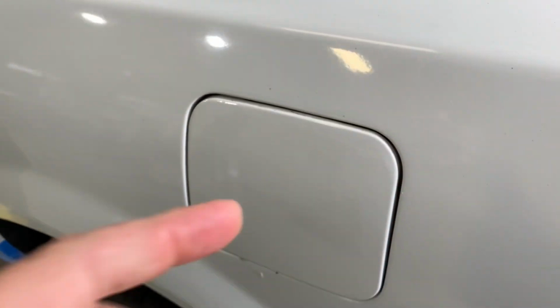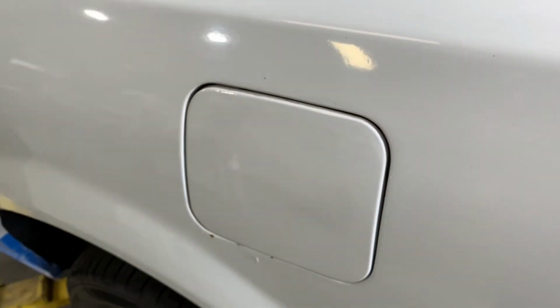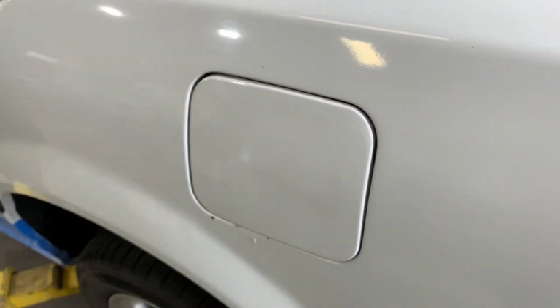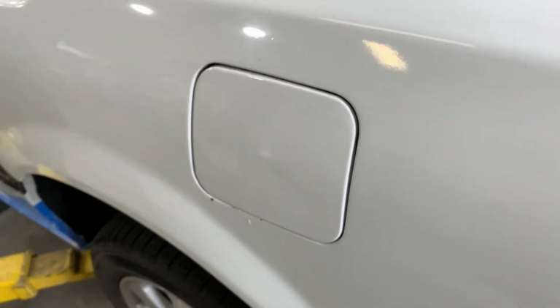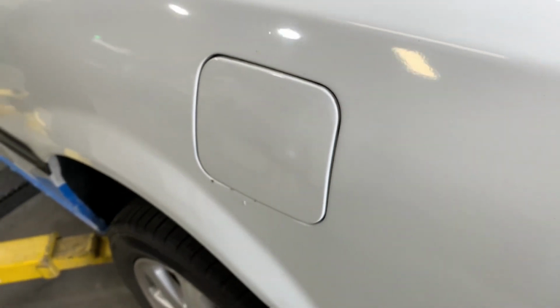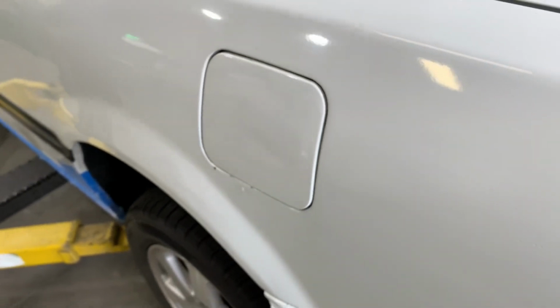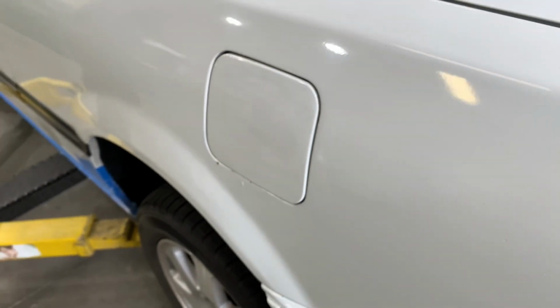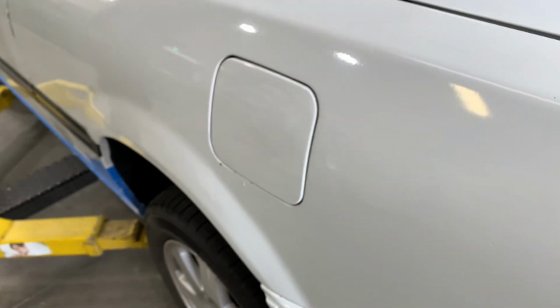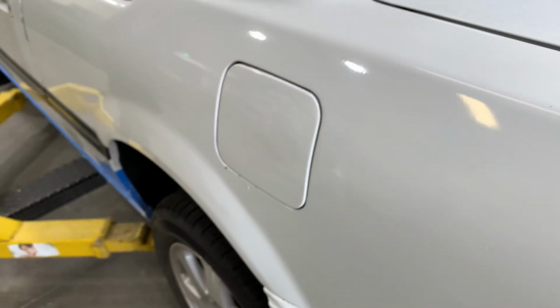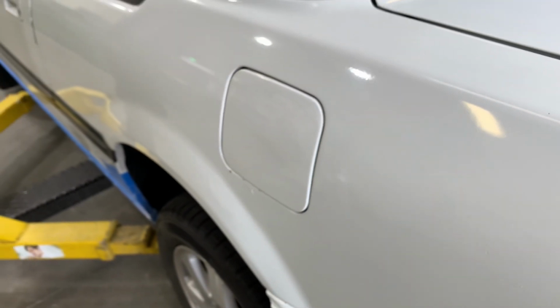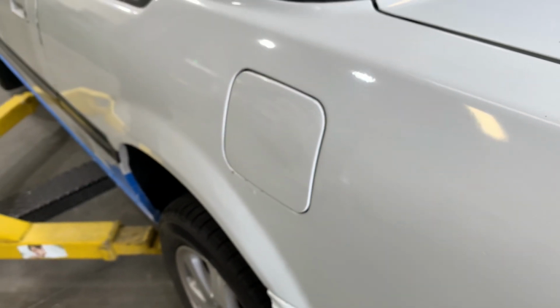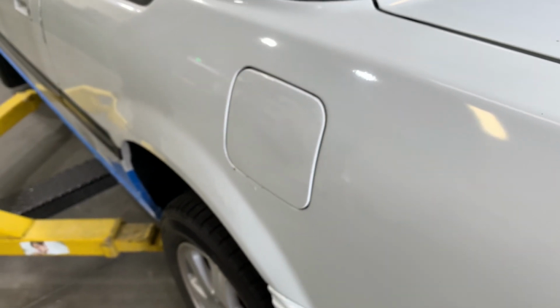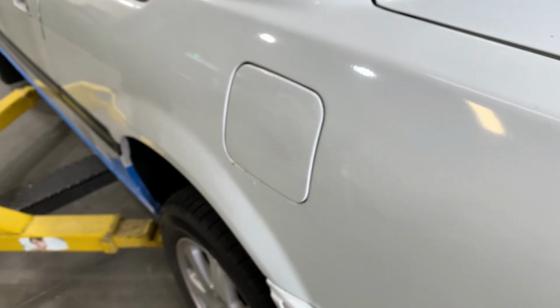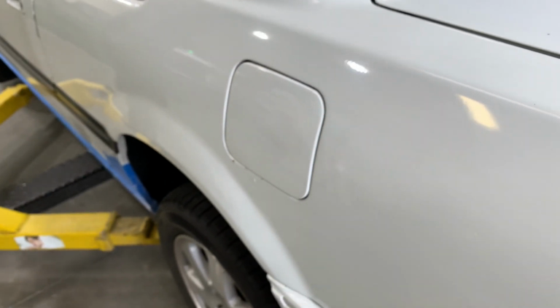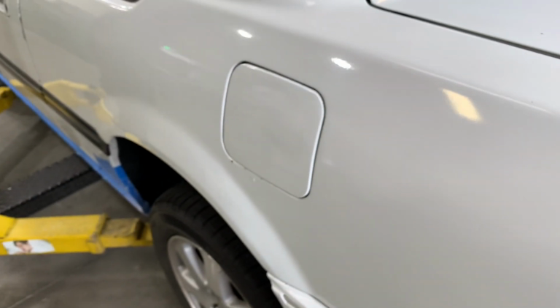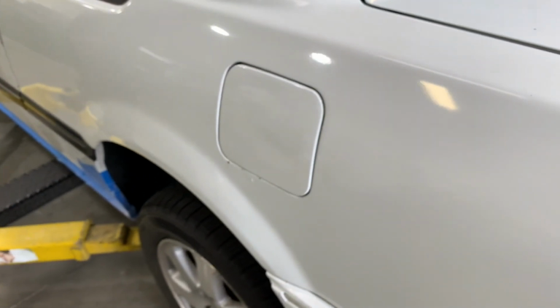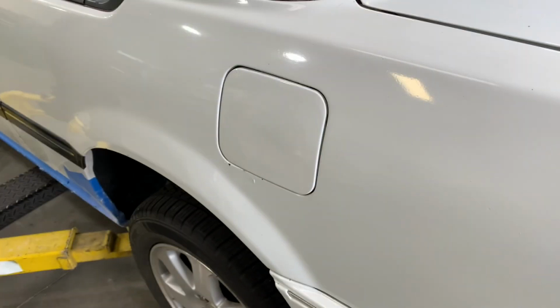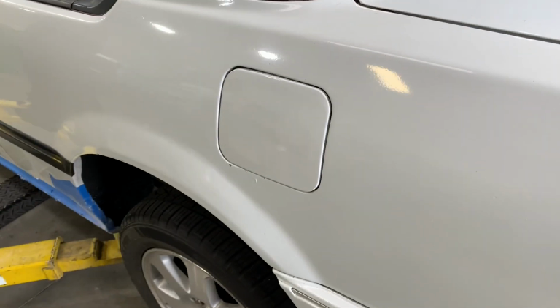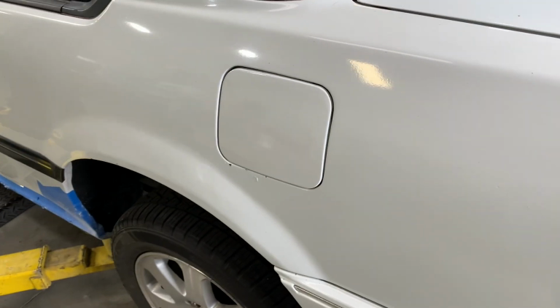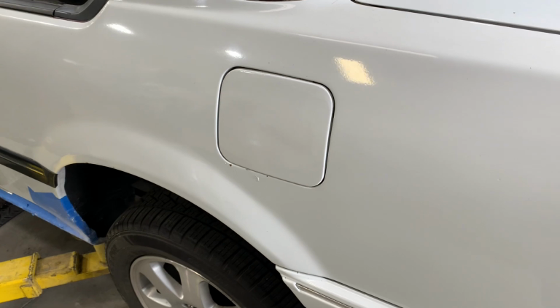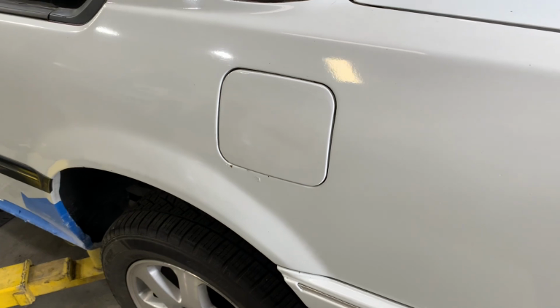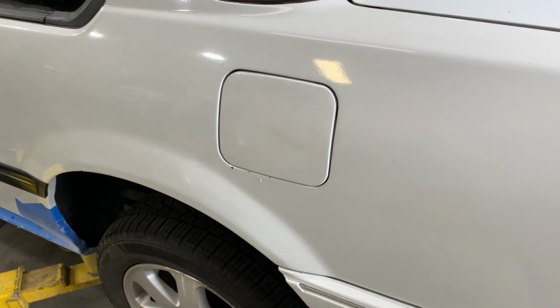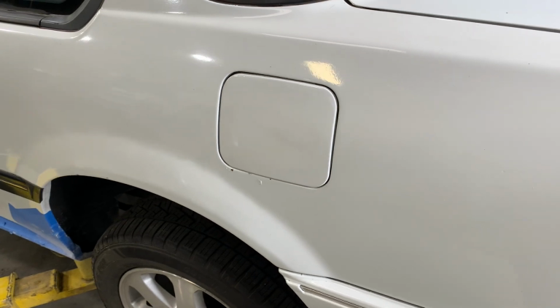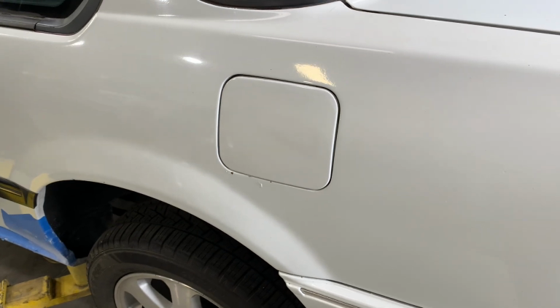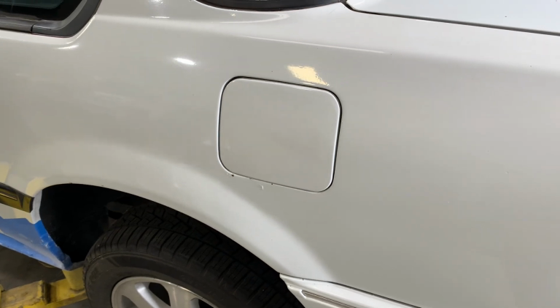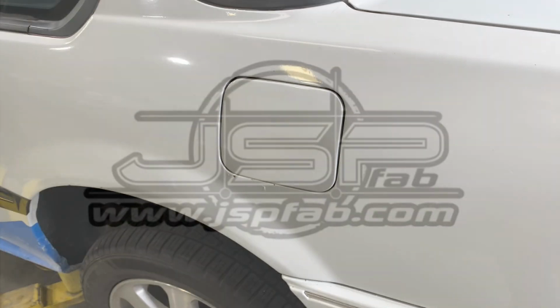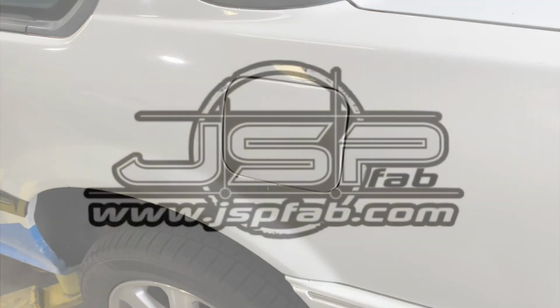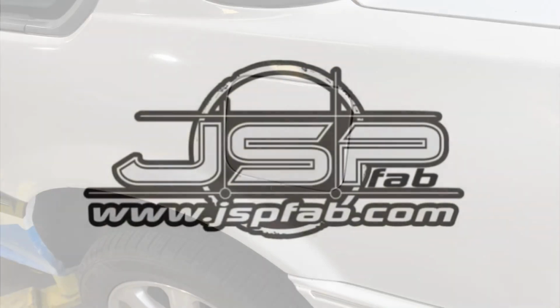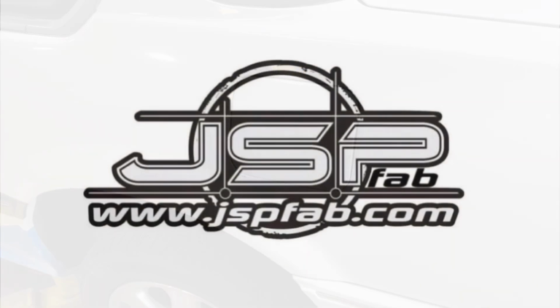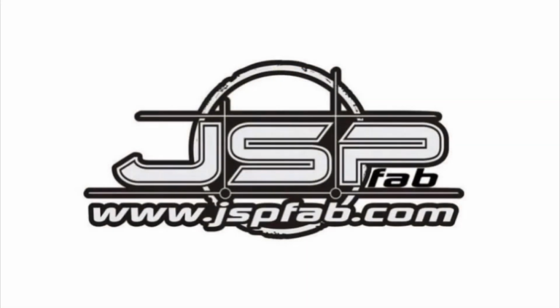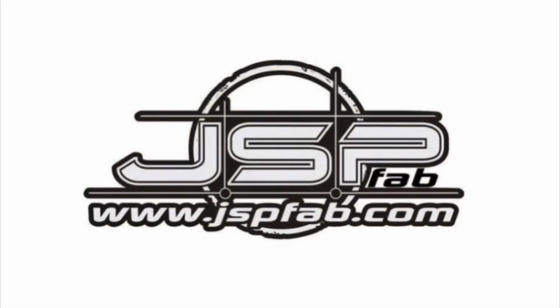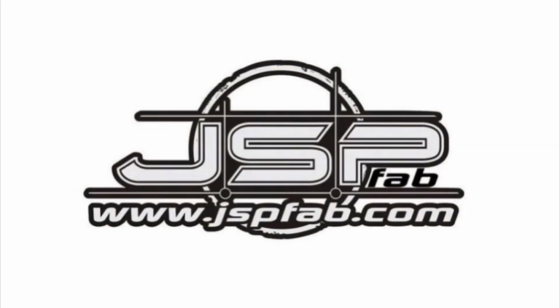Thanks for watching. In the next episode, we're actually going to be pulling the H22 engine out of the car to get the engine bay ready for paint. Stay tuned.